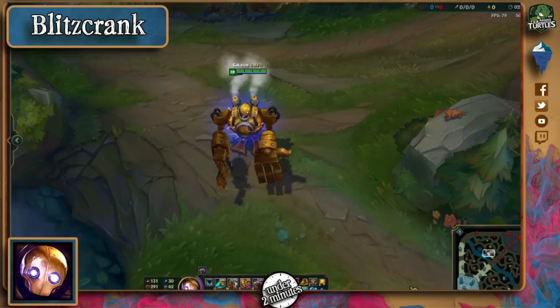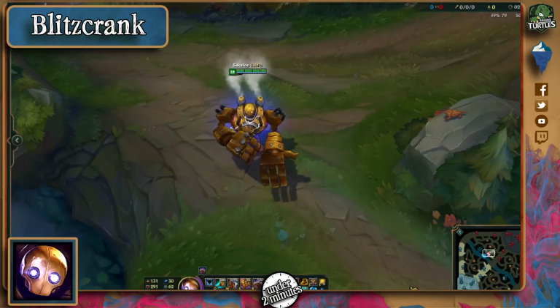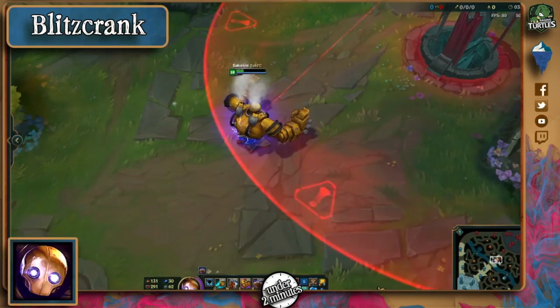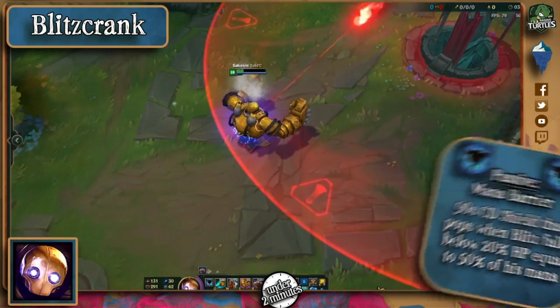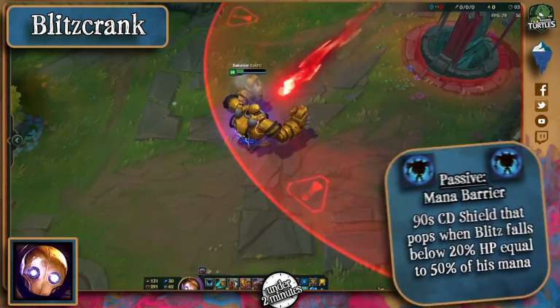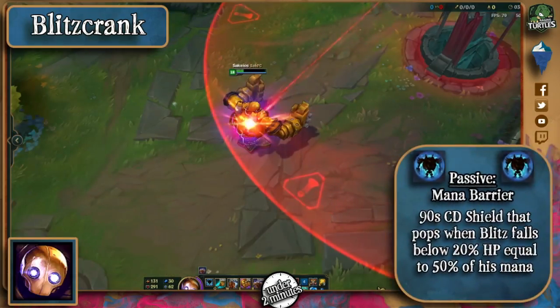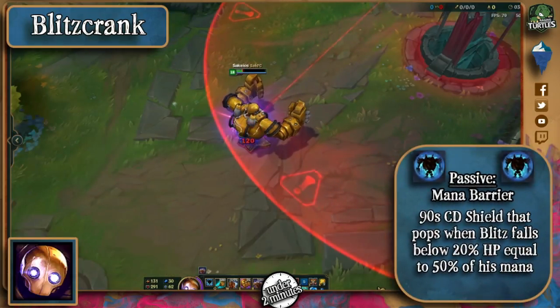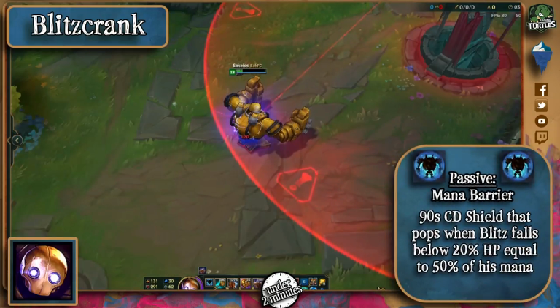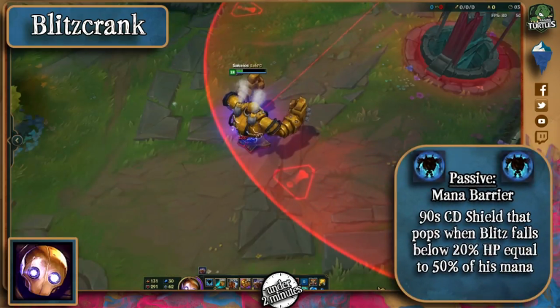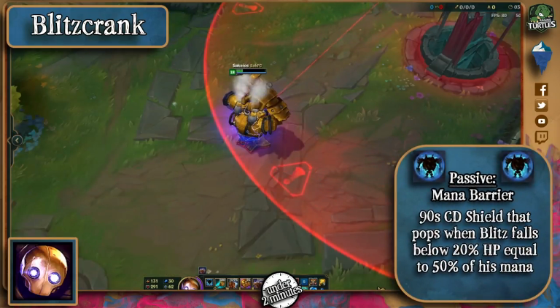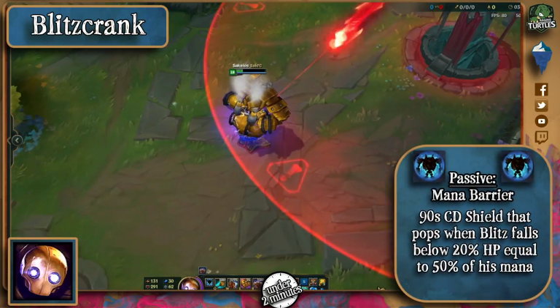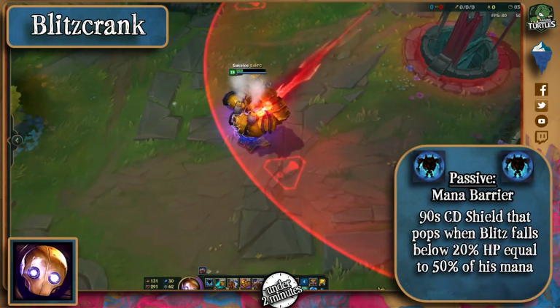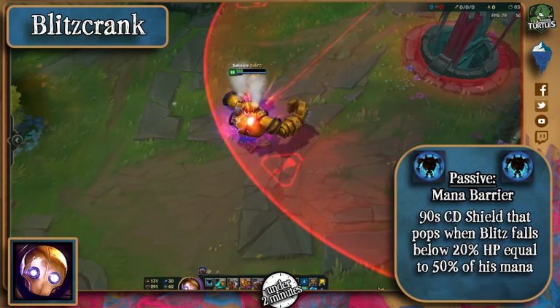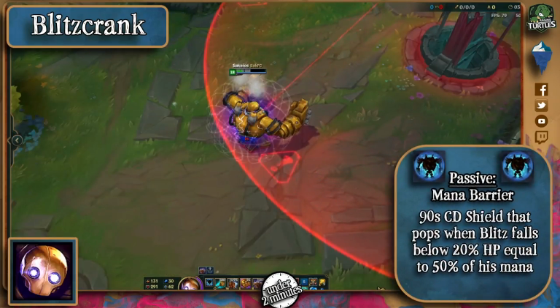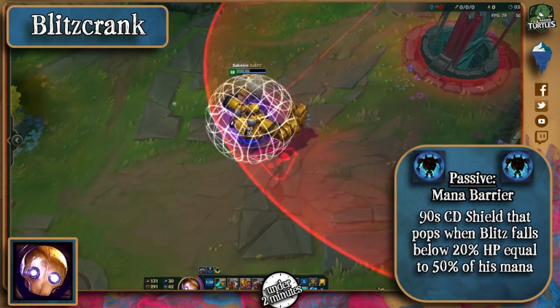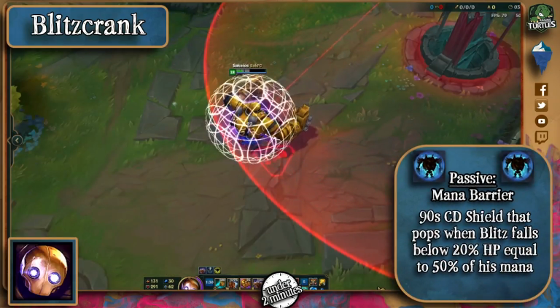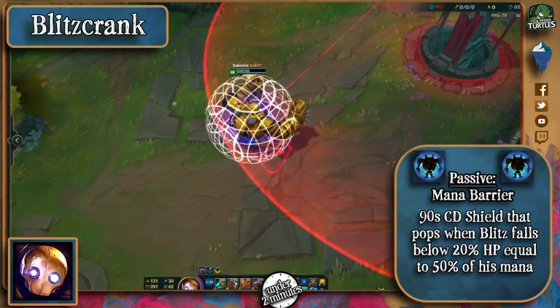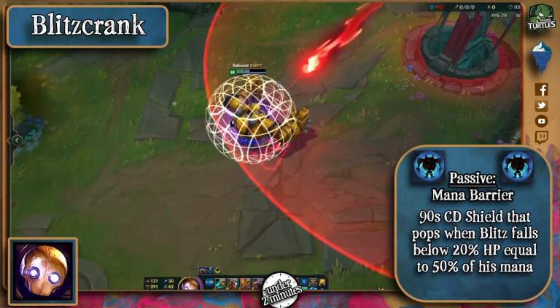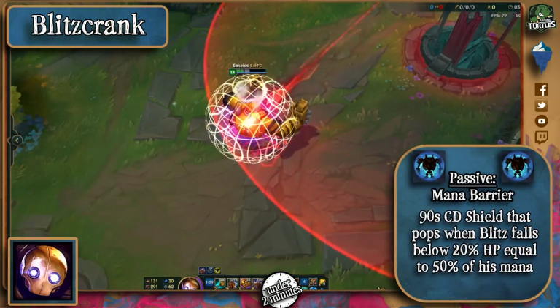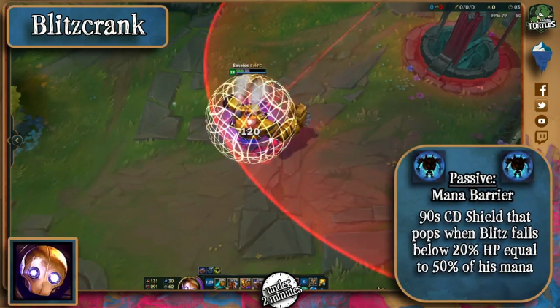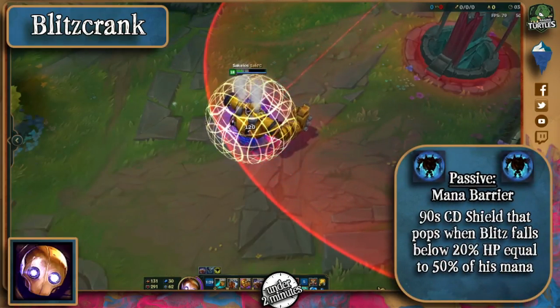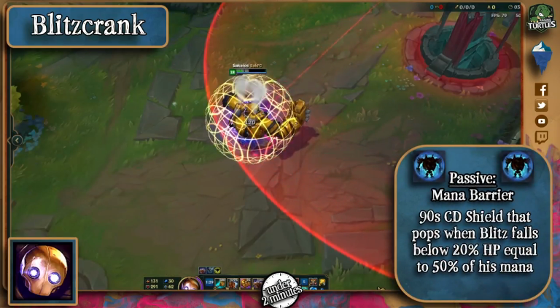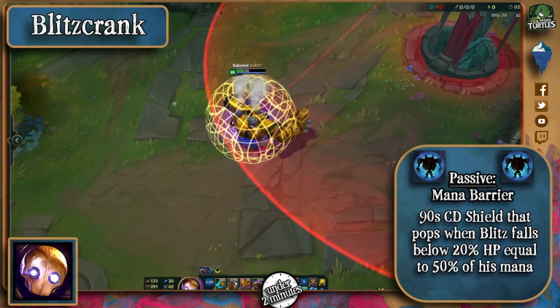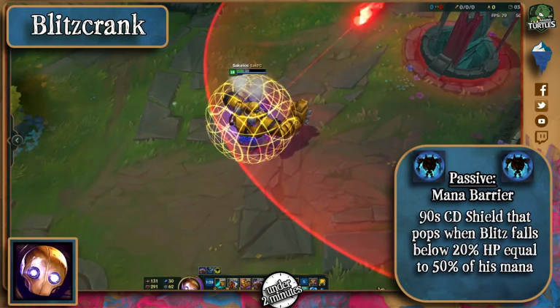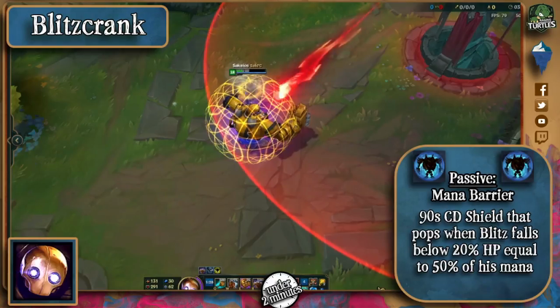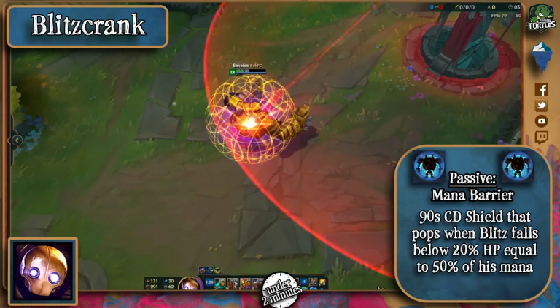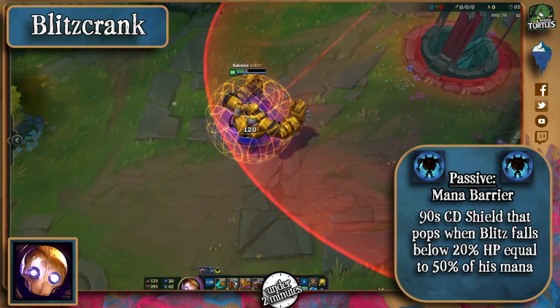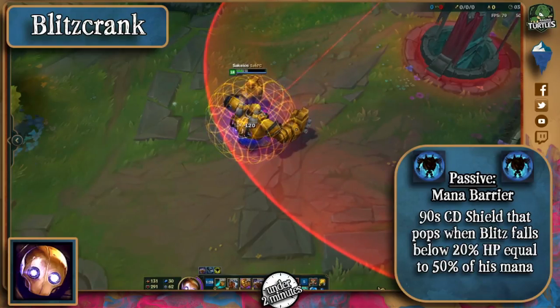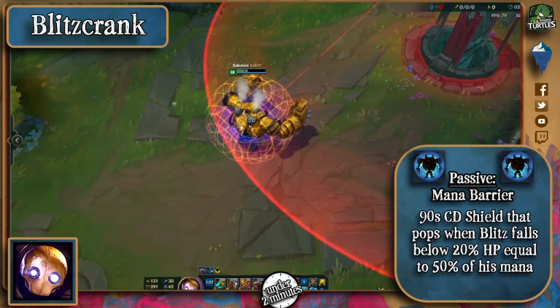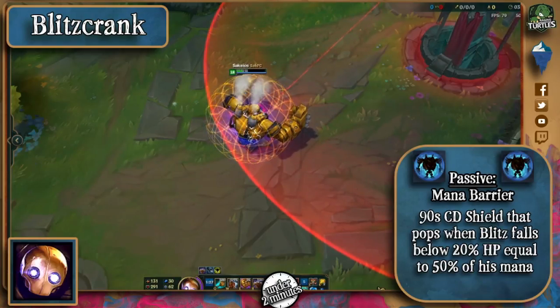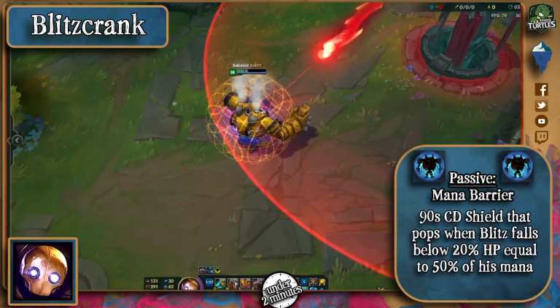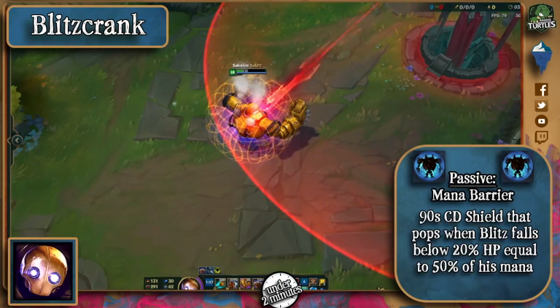Blitzcrank's passive grants him a shield every 90 seconds when he's below 20% HP. This is such a baiter for most ADCs — don't forget about it in fights.